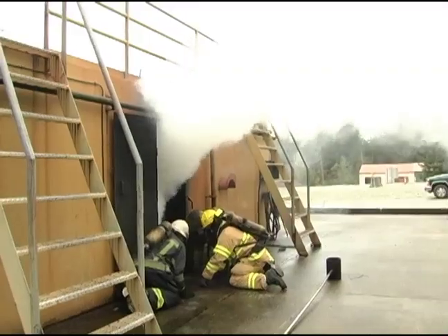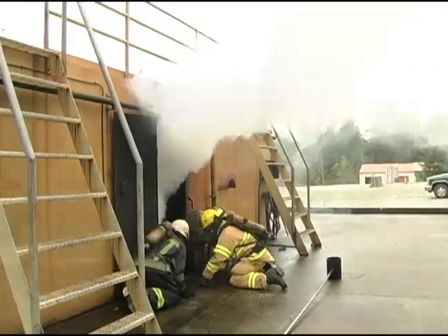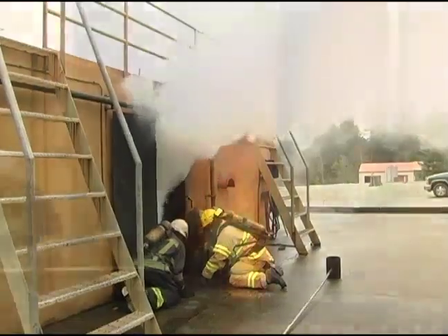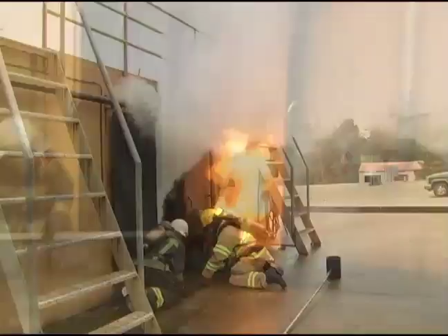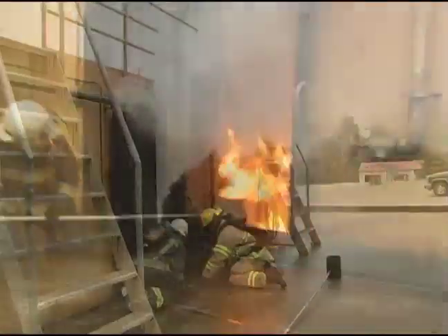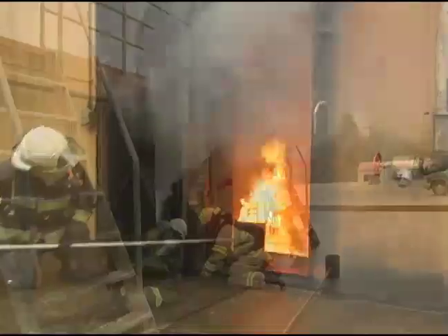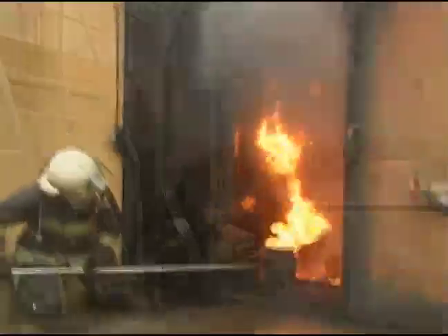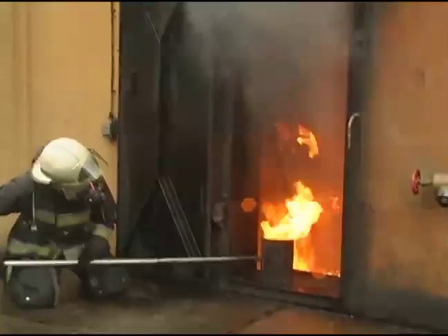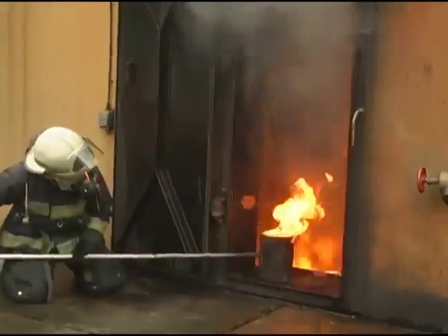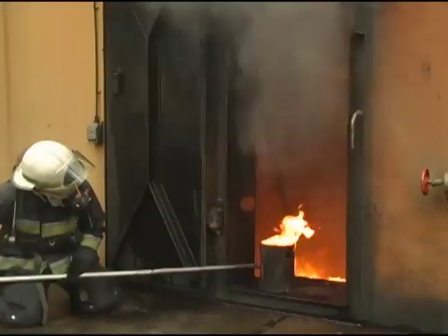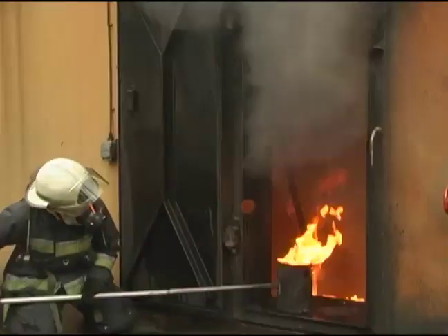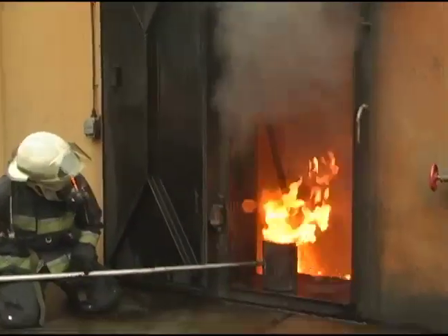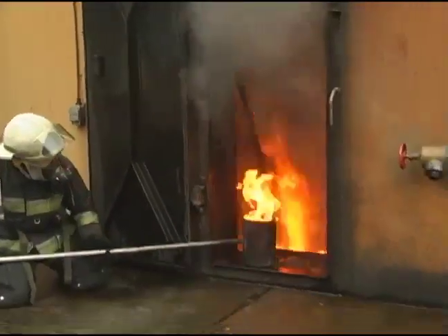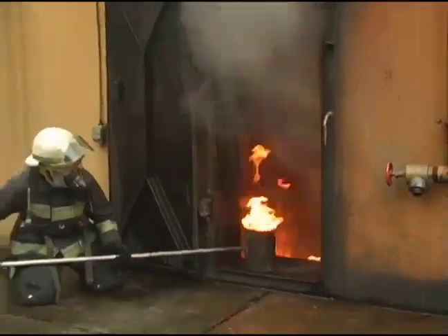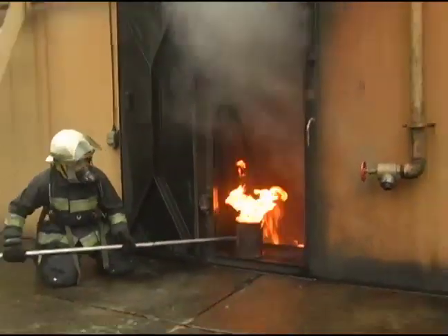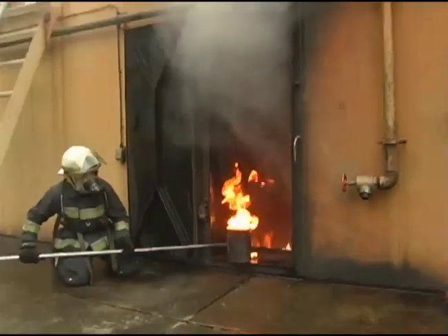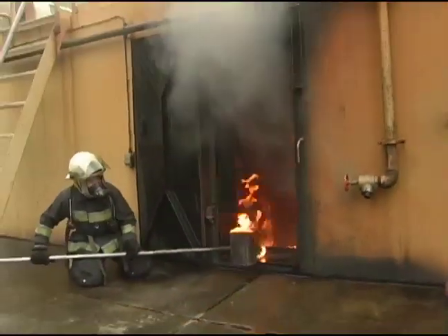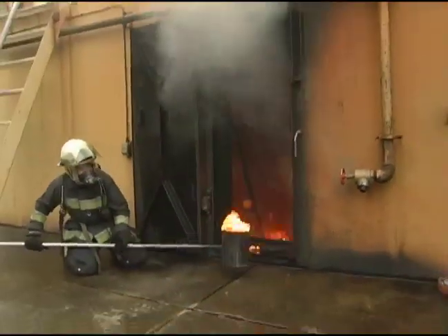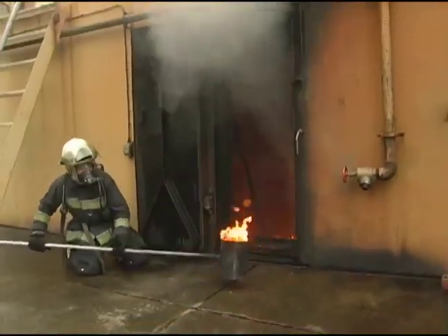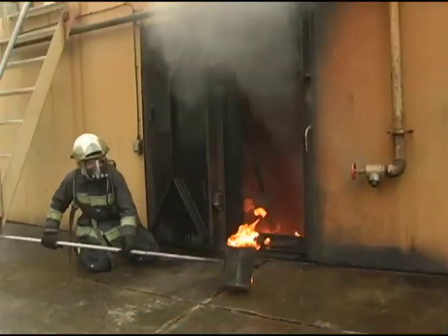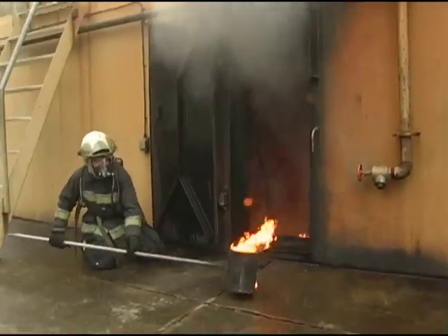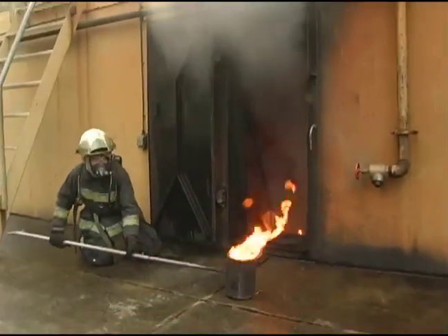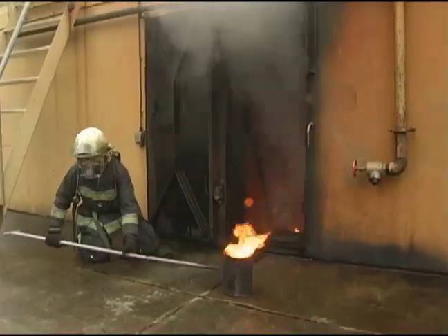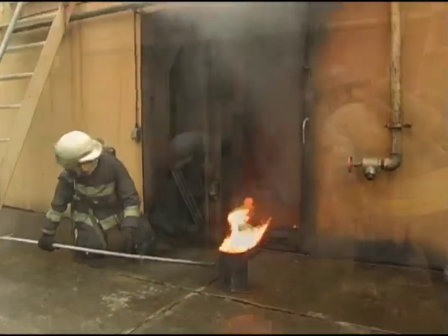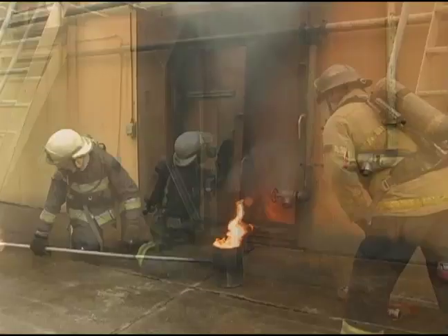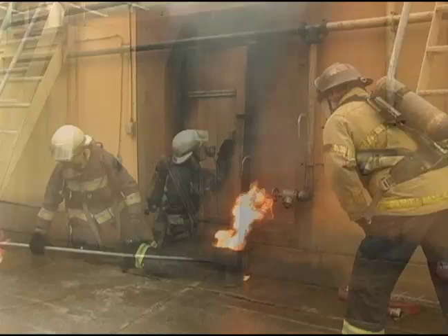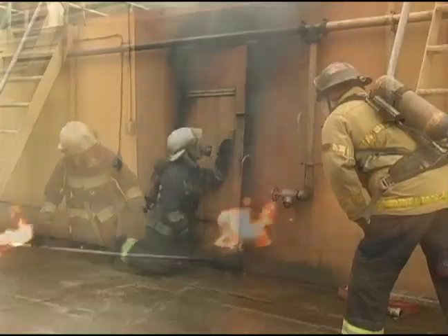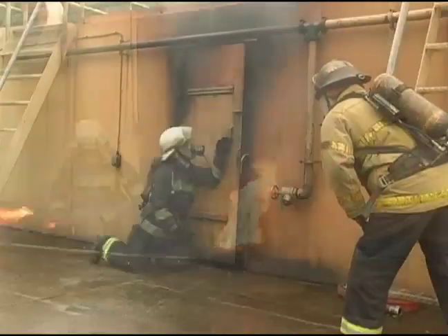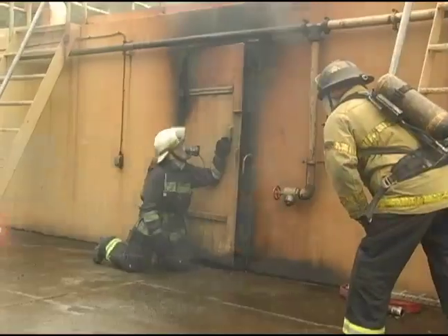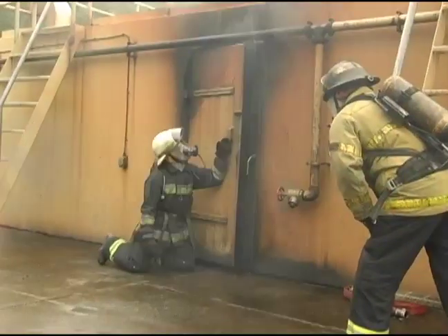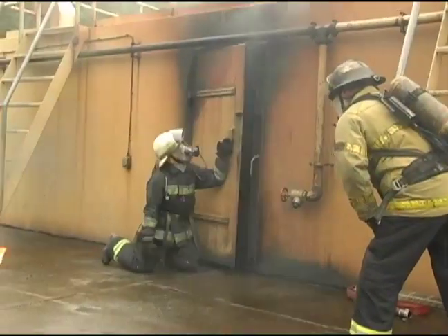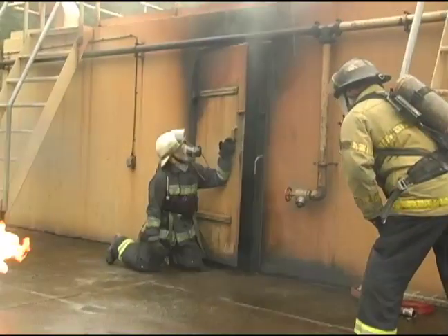A few minutes later, the fuel is reignited. The remaining aerosol extinguishes the fire a second time.